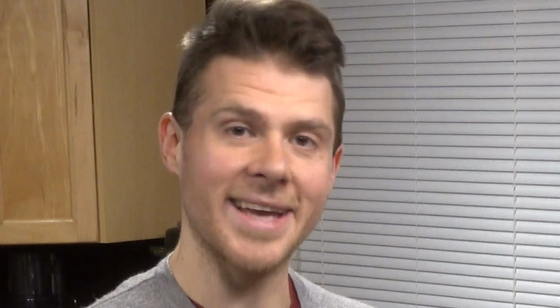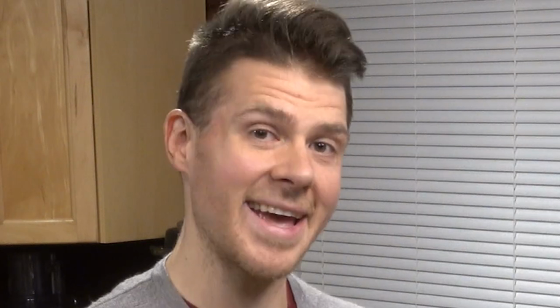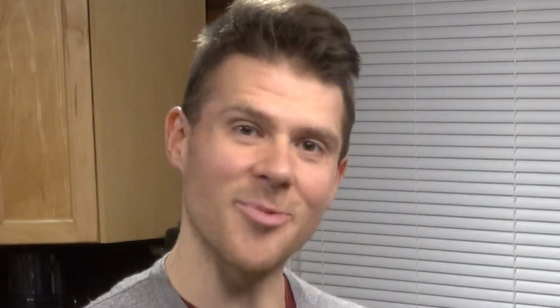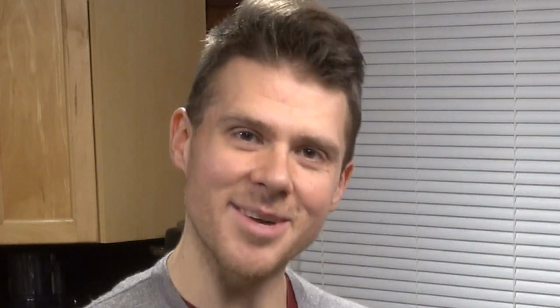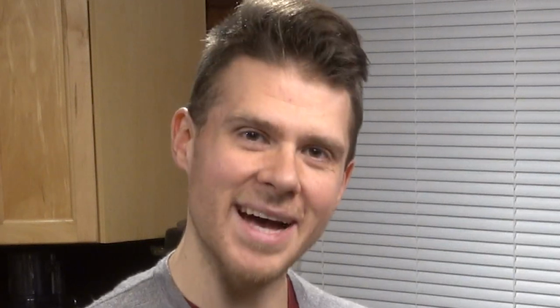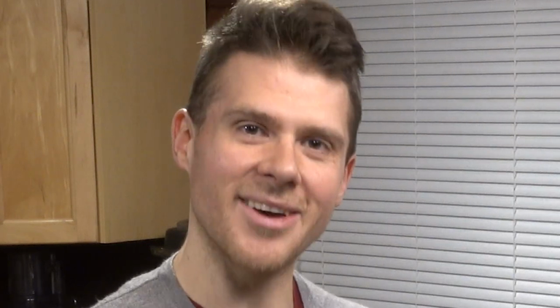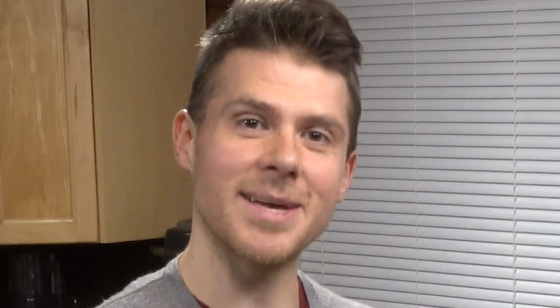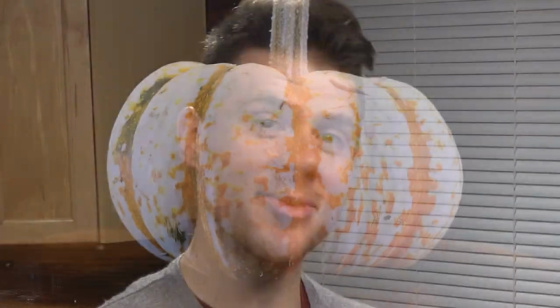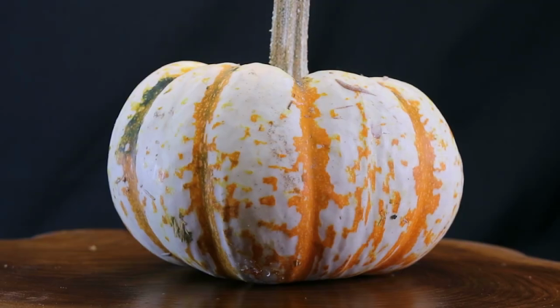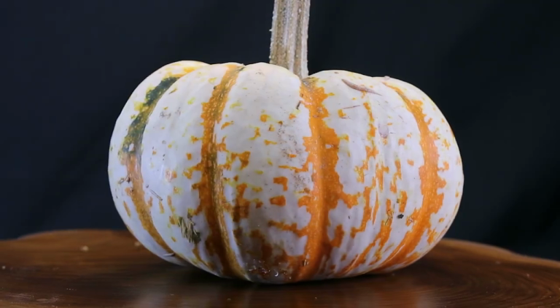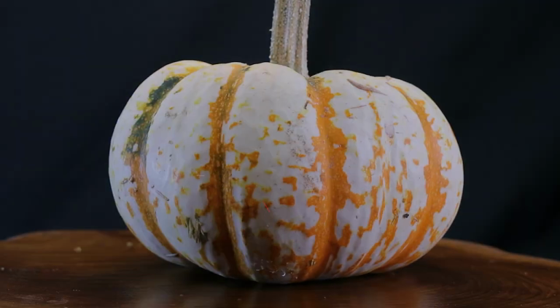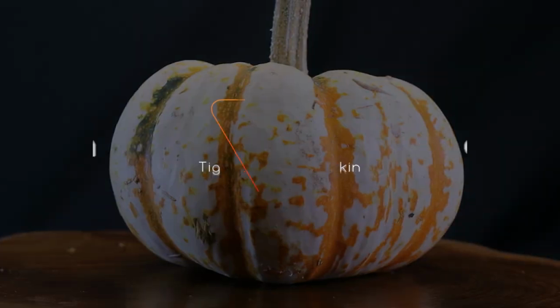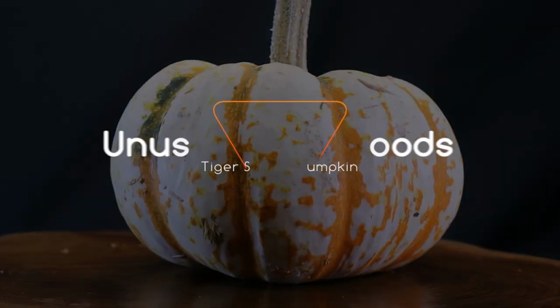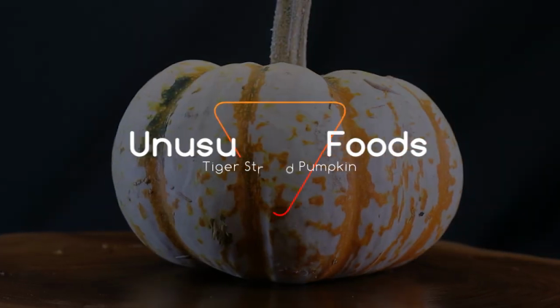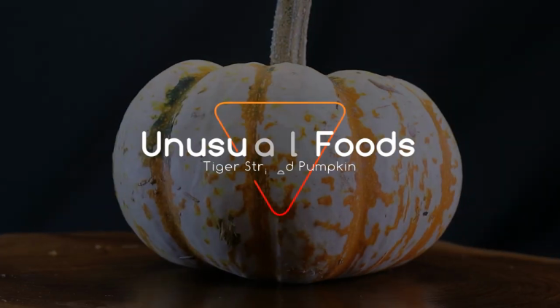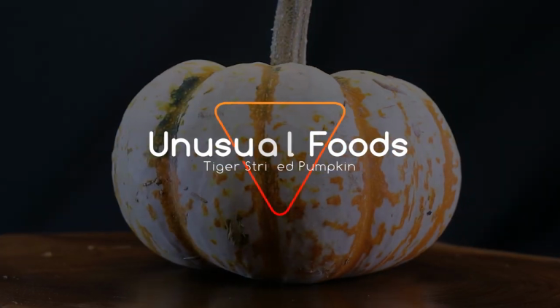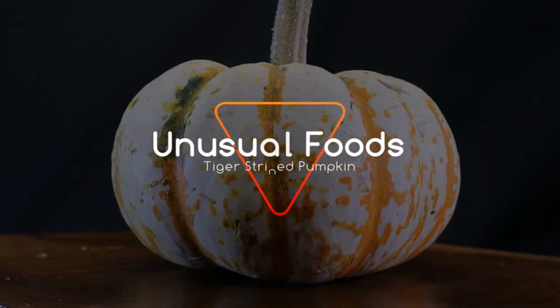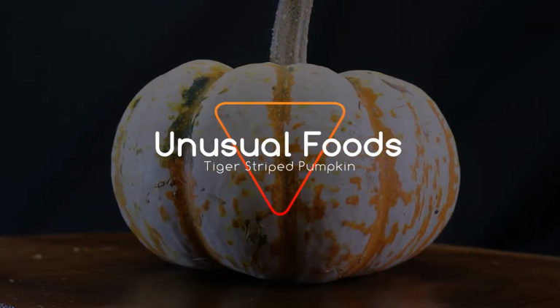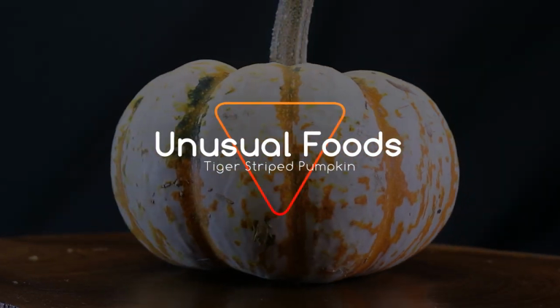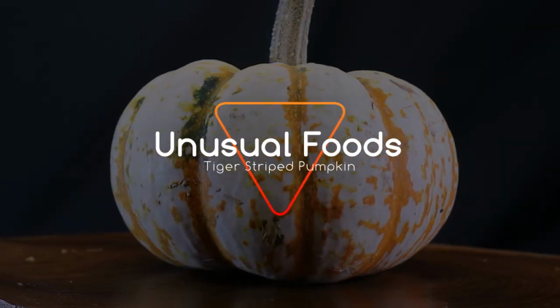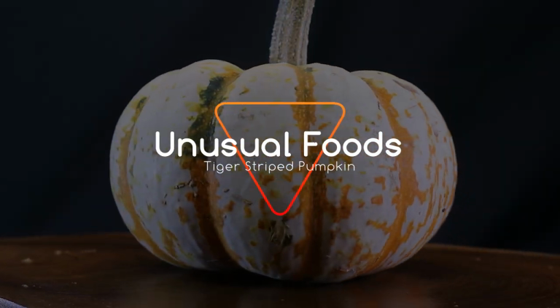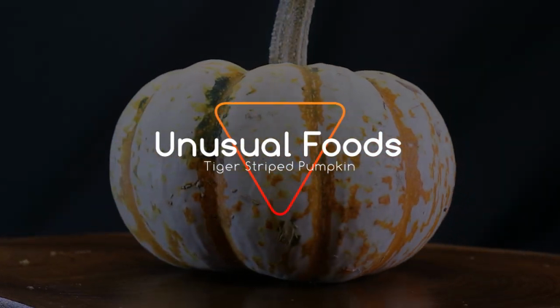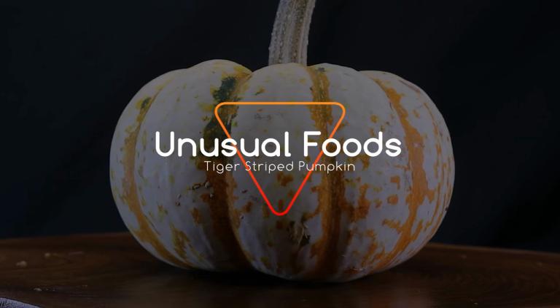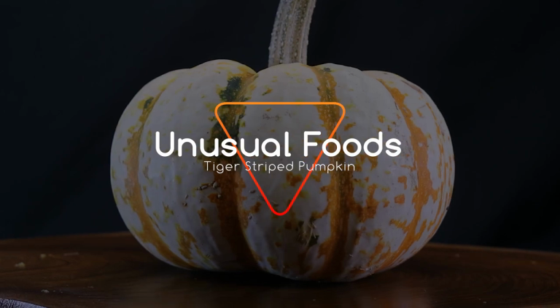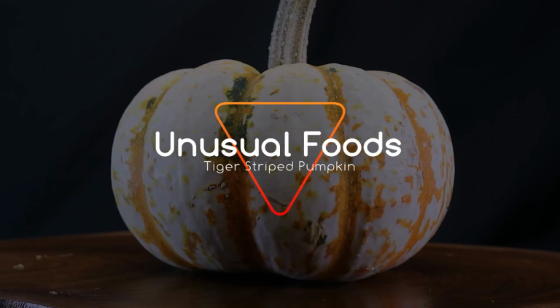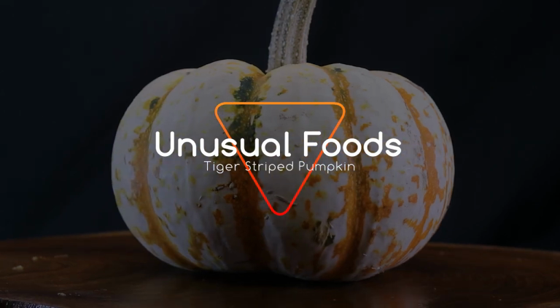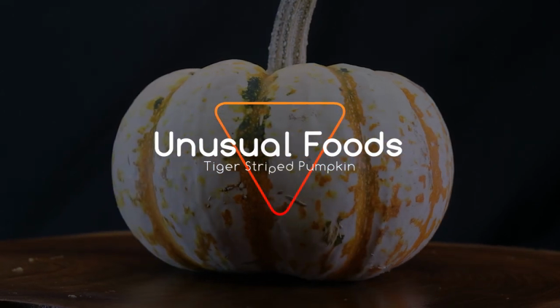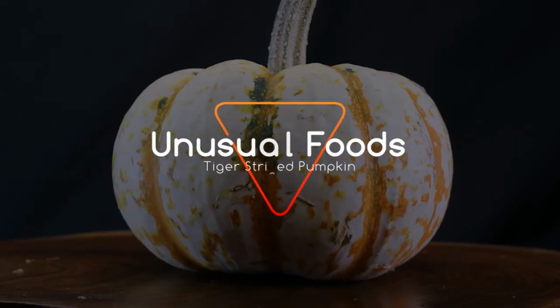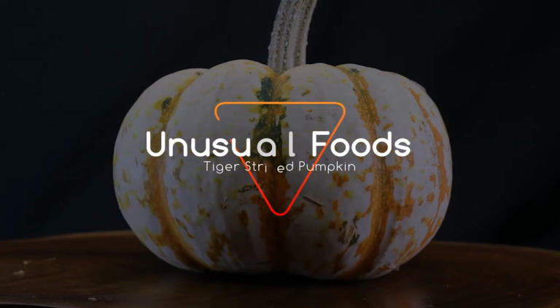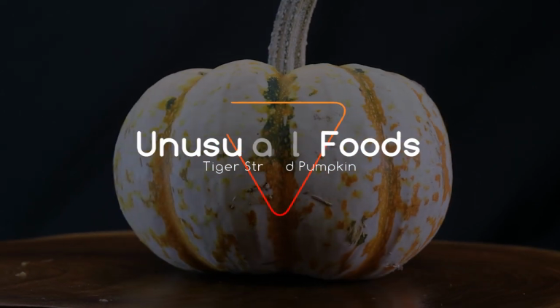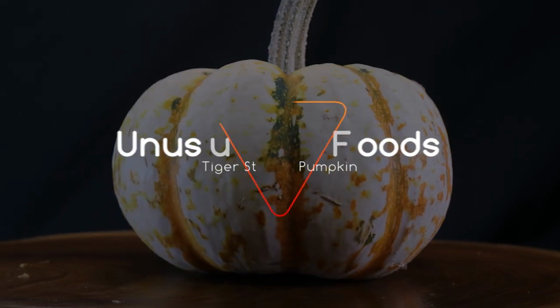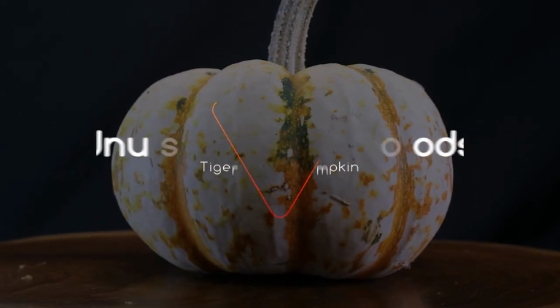Hey, welcome back on this episode of Unusual Foods. We'll be taking a look at the tiger striped squash, or the mini tiger pumpkin.